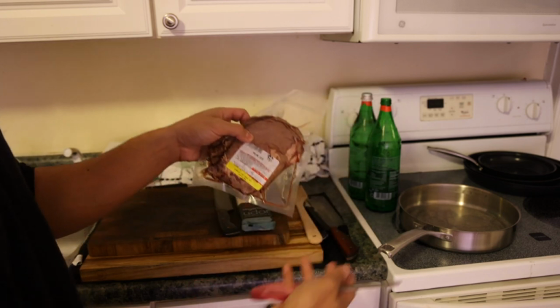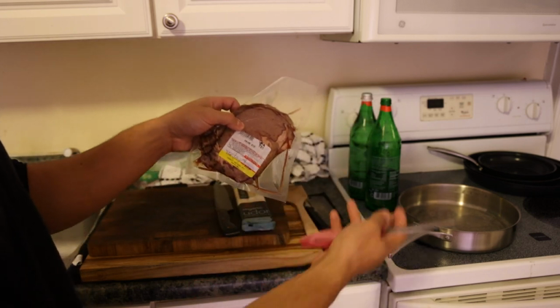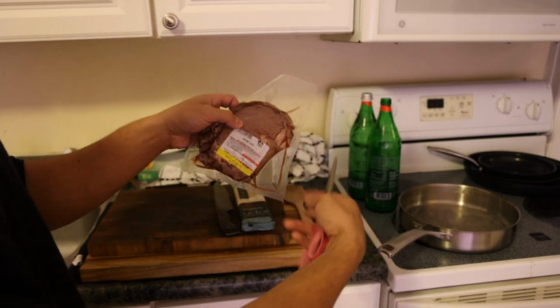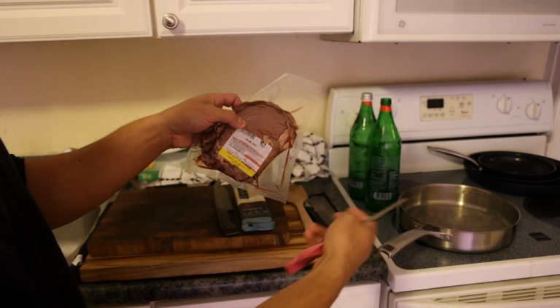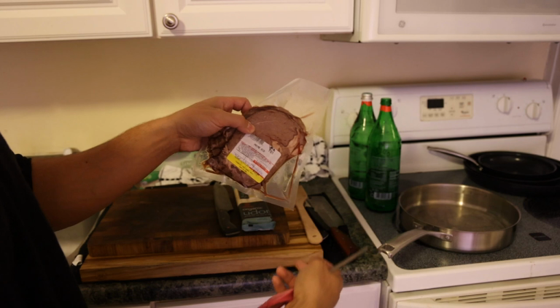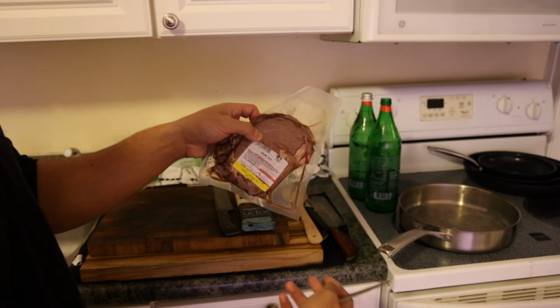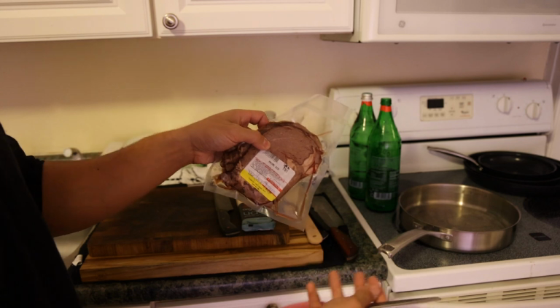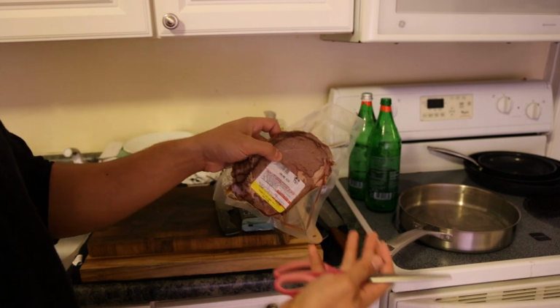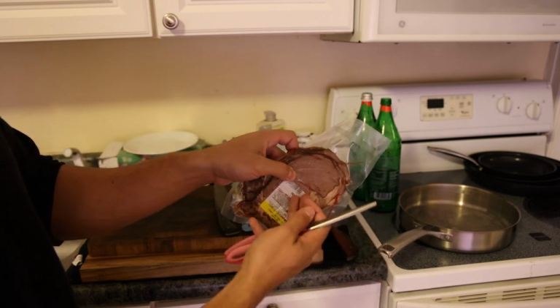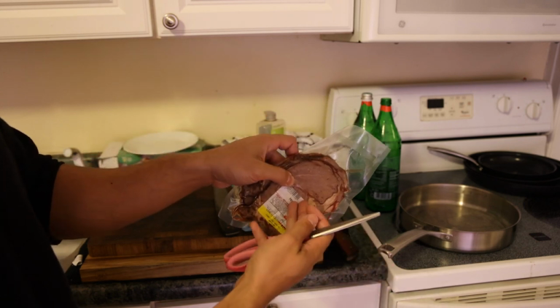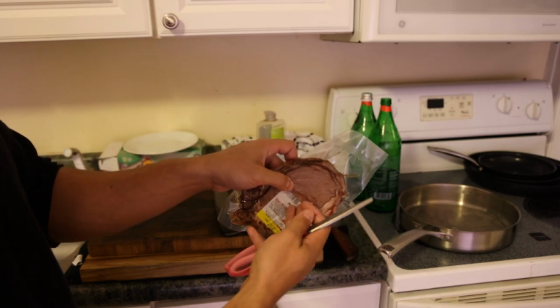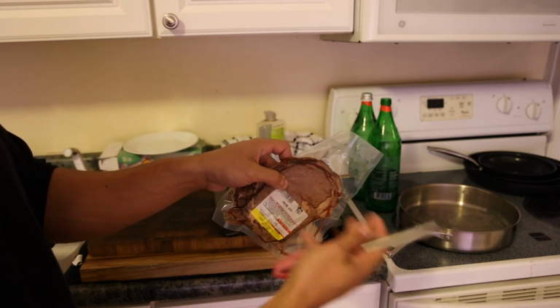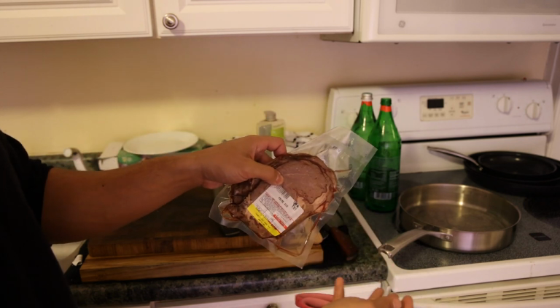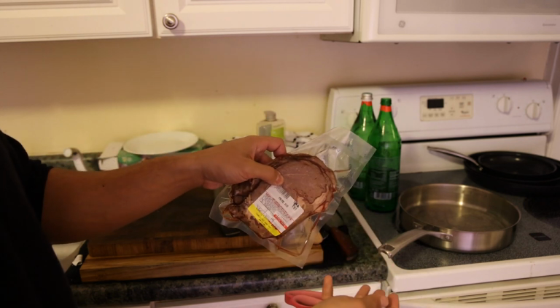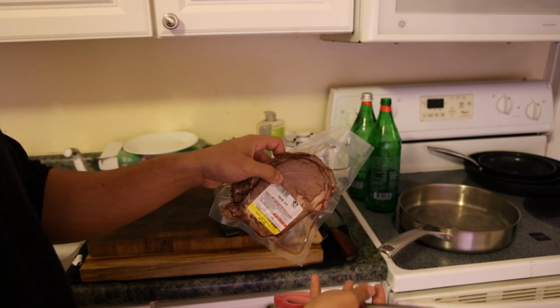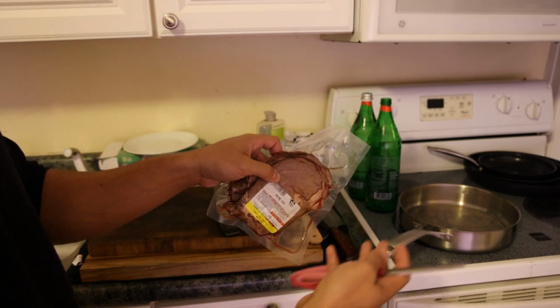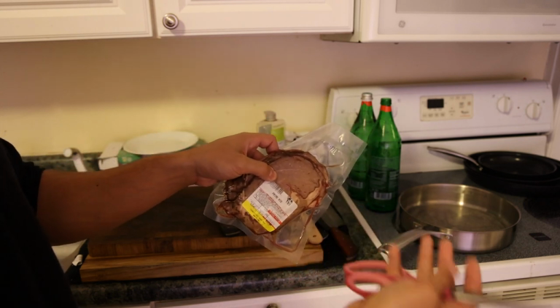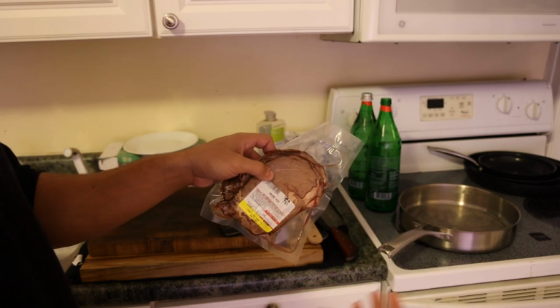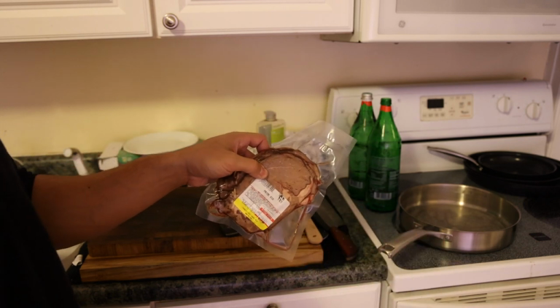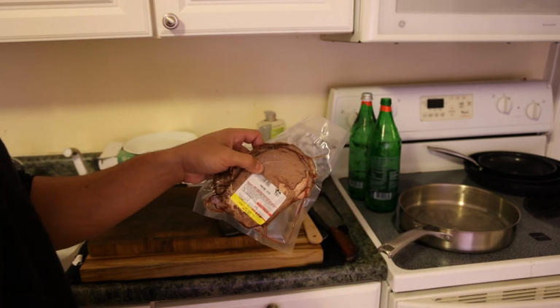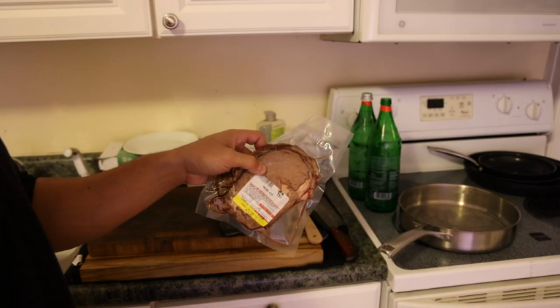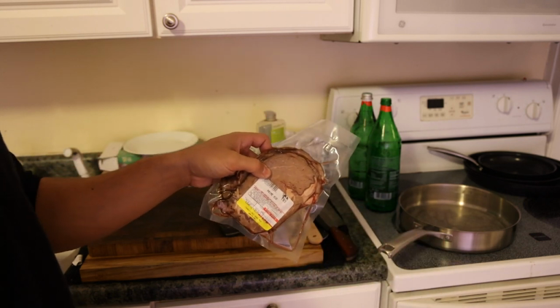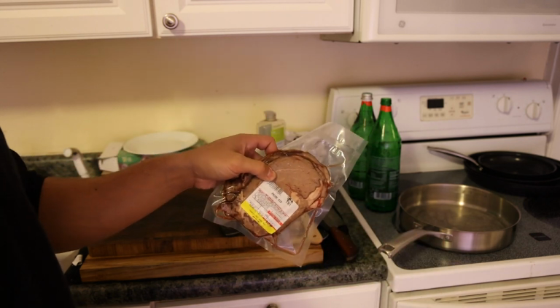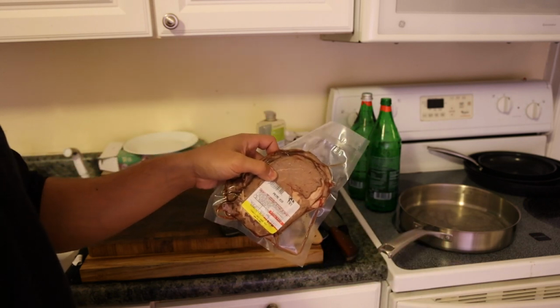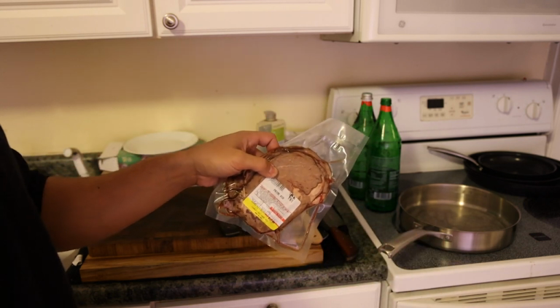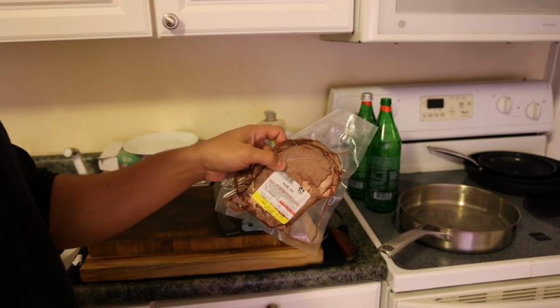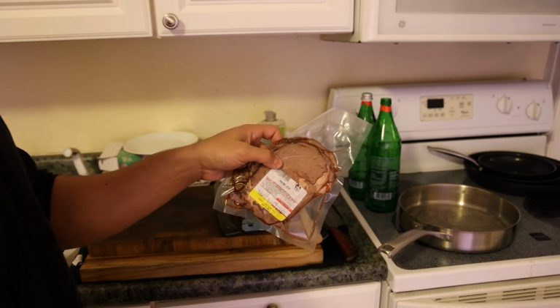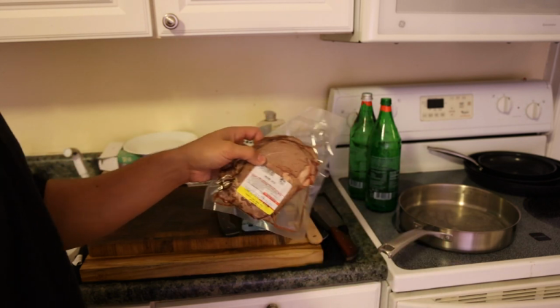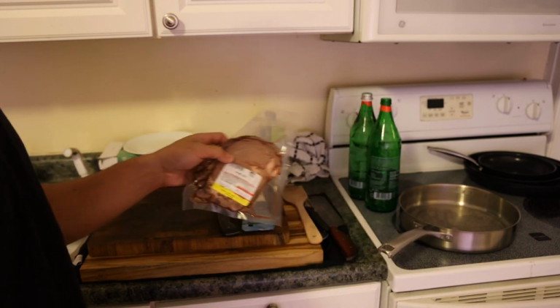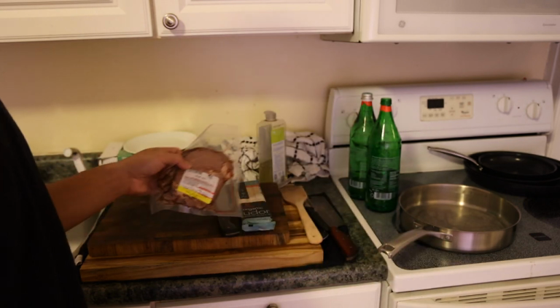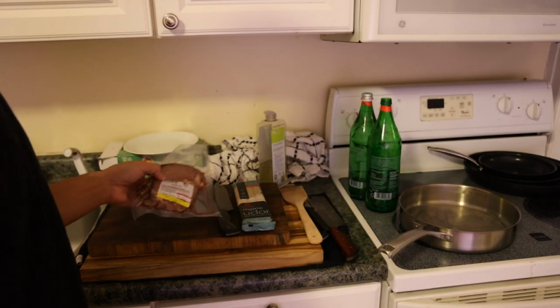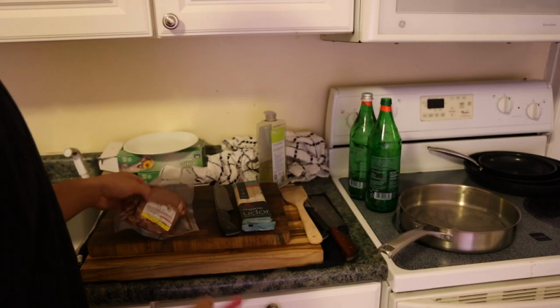We're just going to boil the noodles, chop the meat up, and put it in there with some collagen broth, which we'll show you shortly.